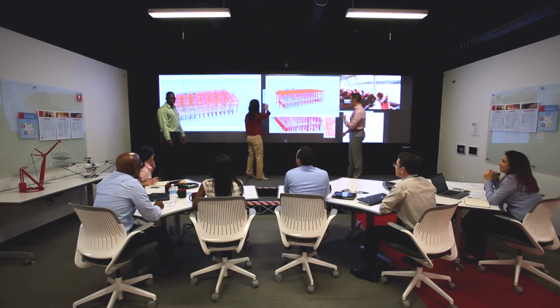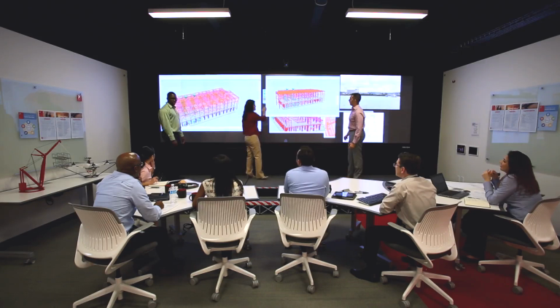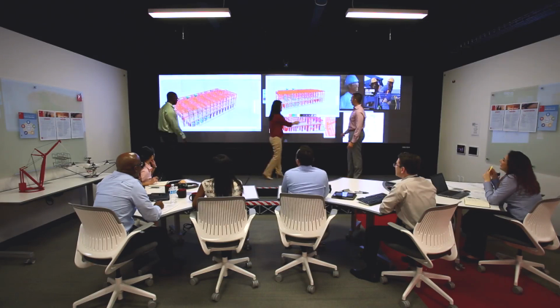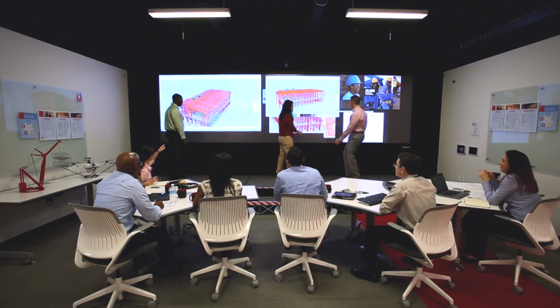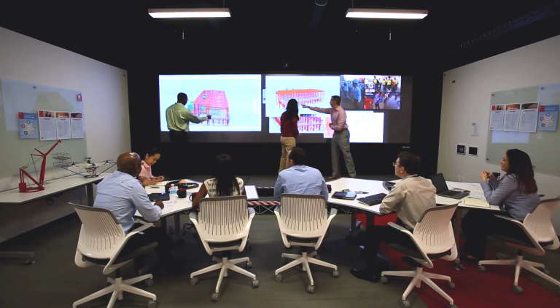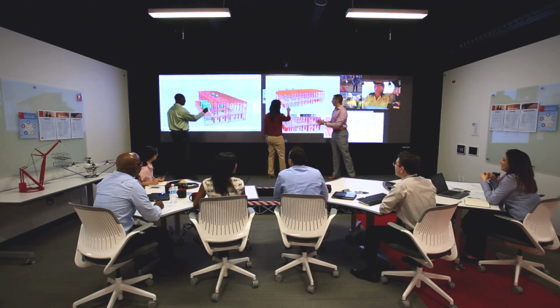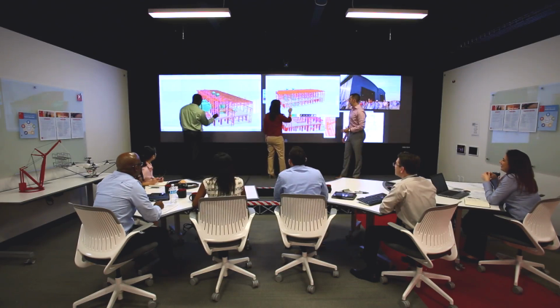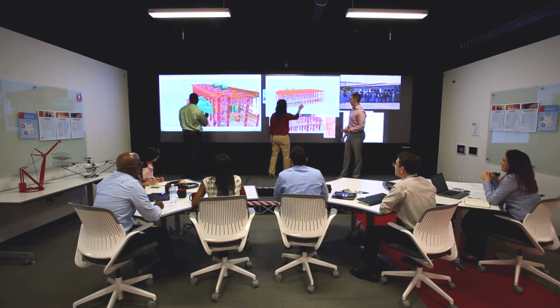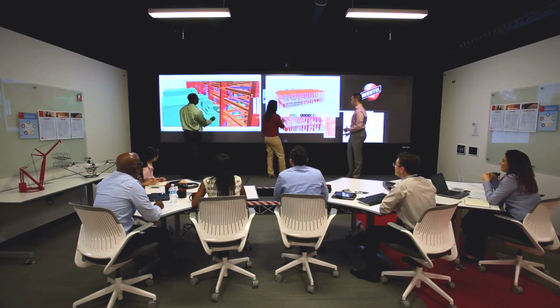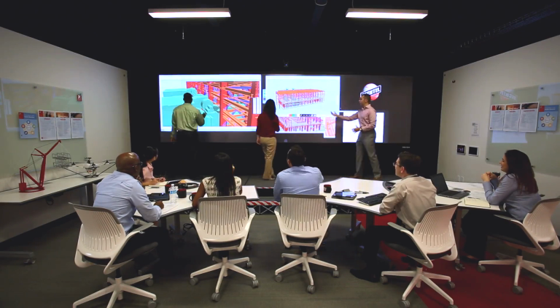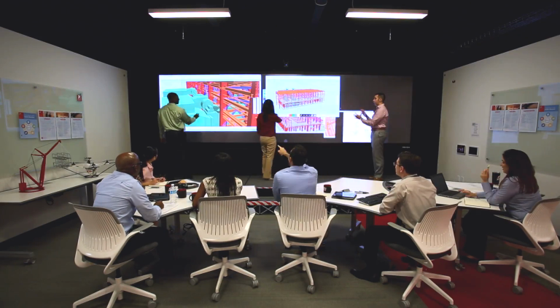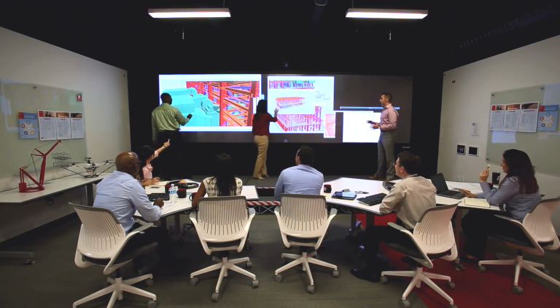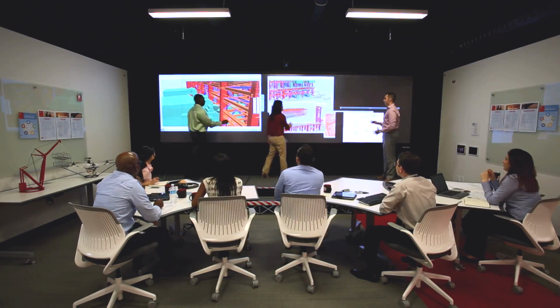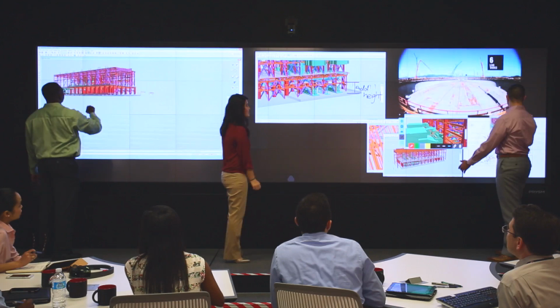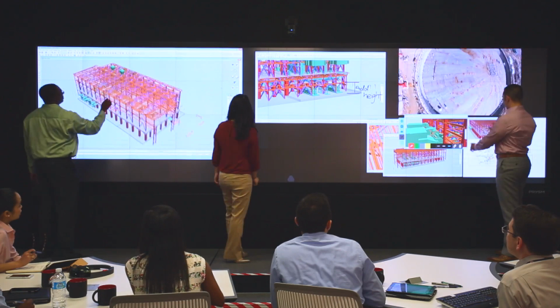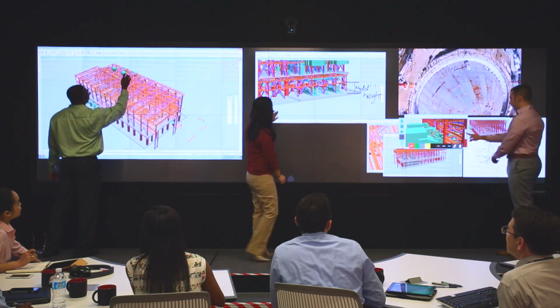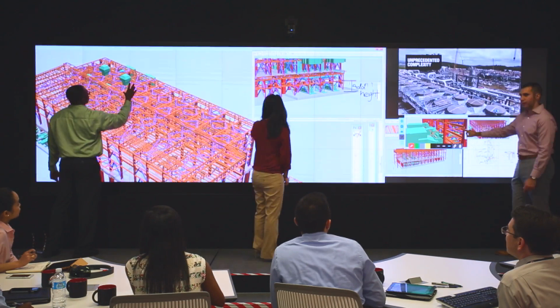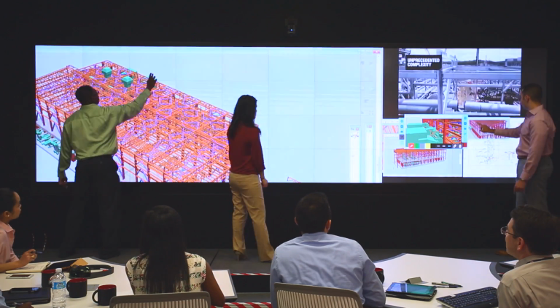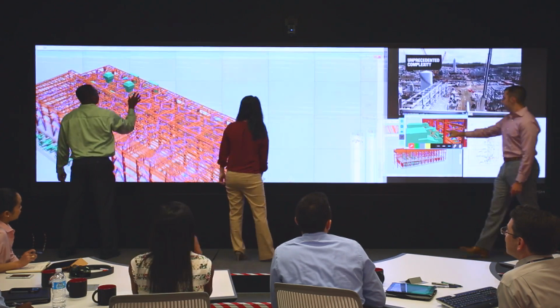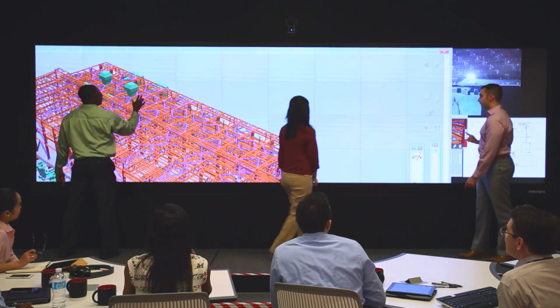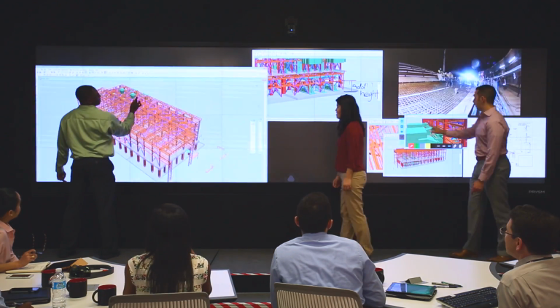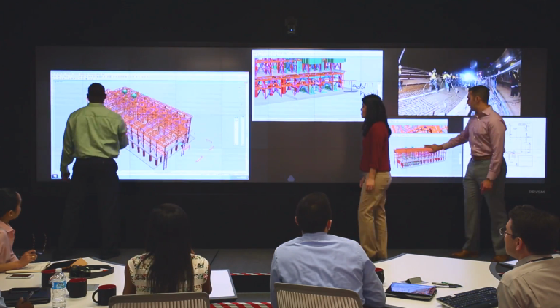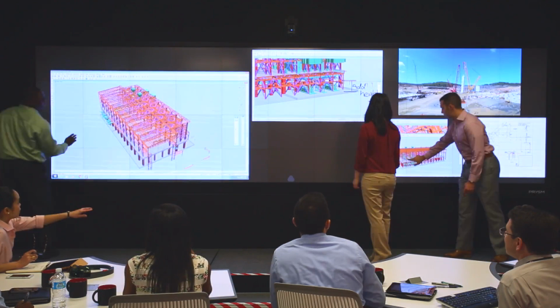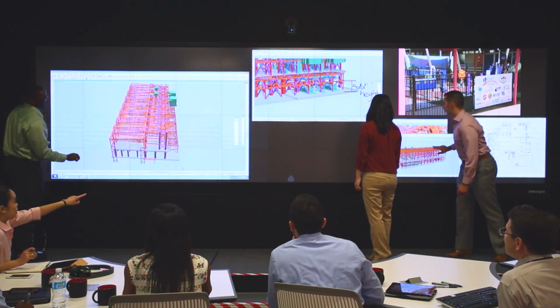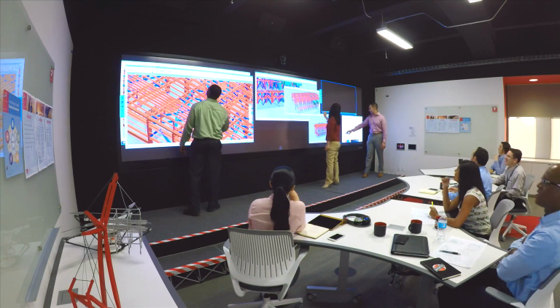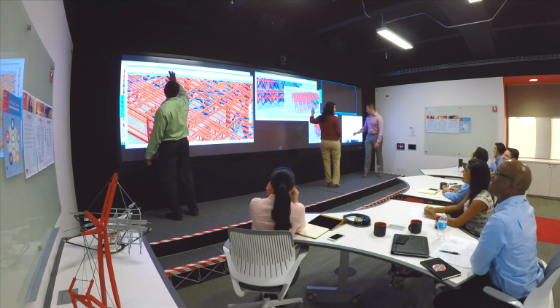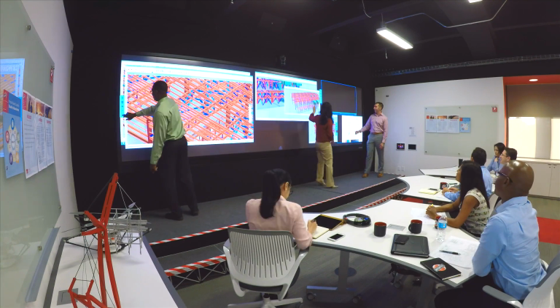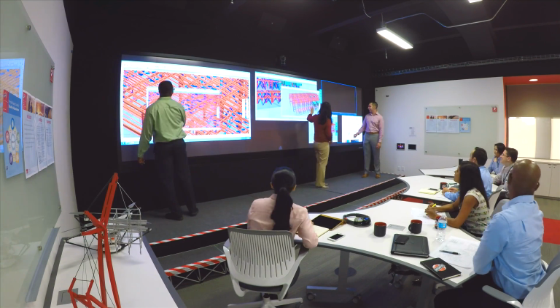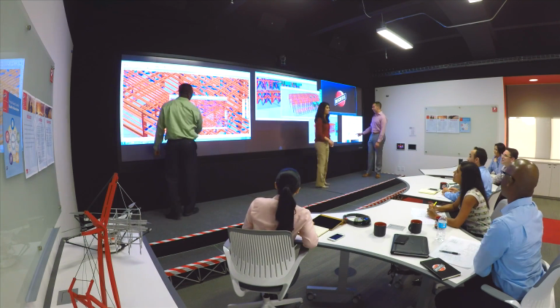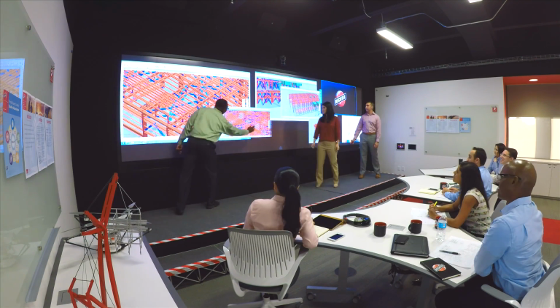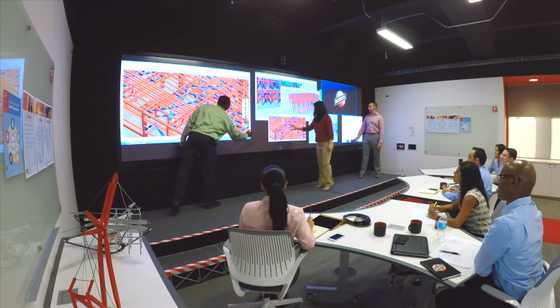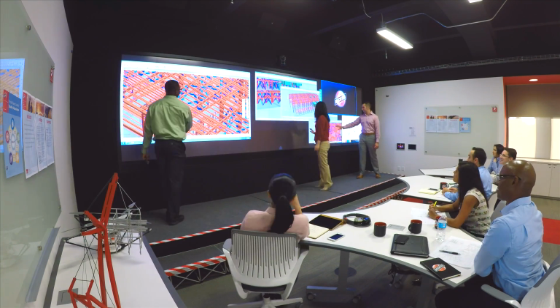The centerpiece of the Innovation Center is a massive interactive touchscreen that can be accessed and viewed no matter where you are in the world.